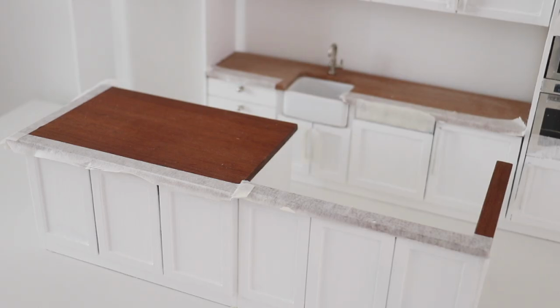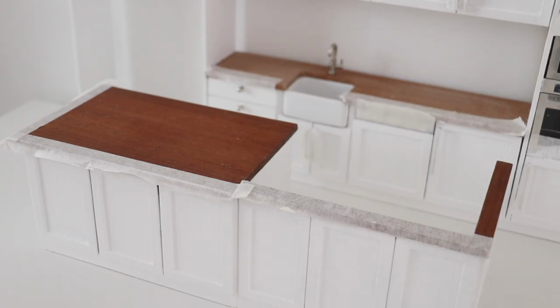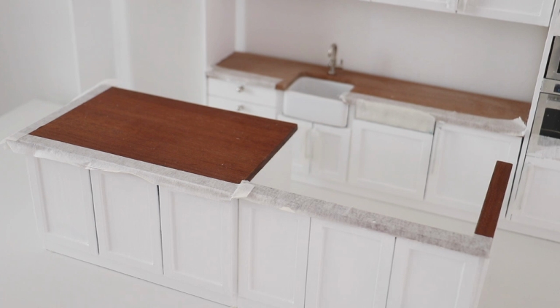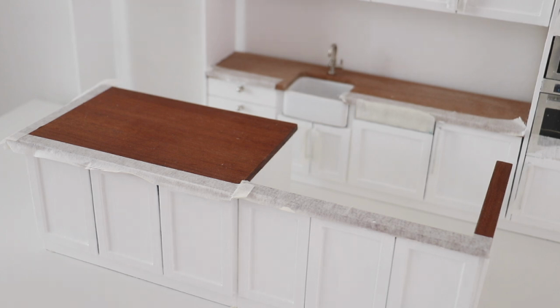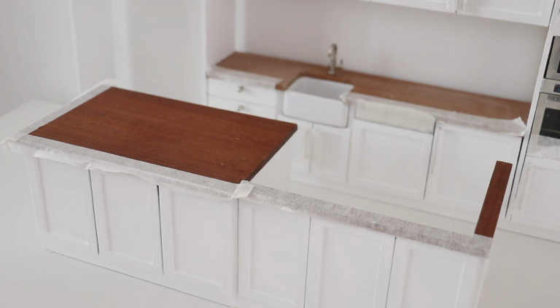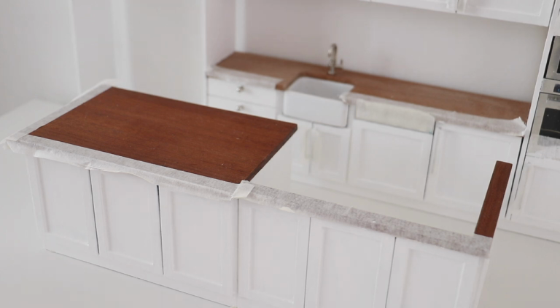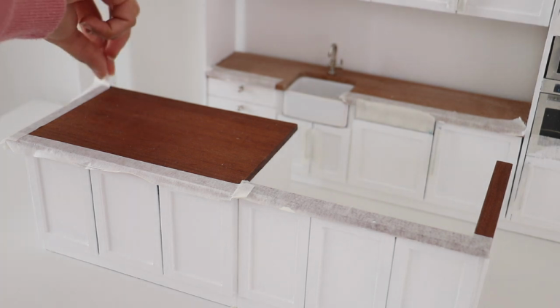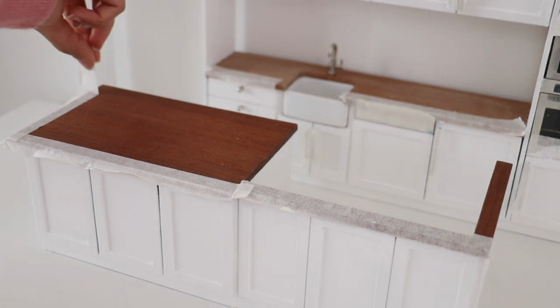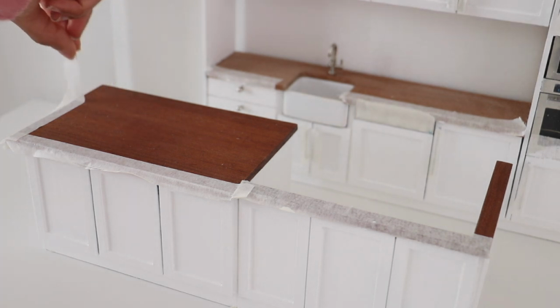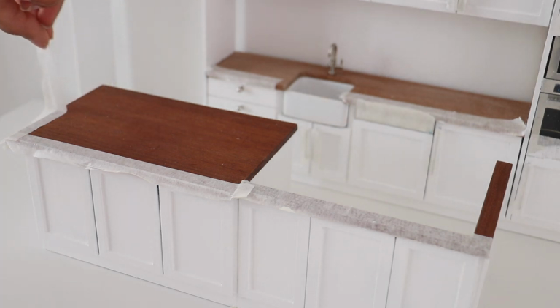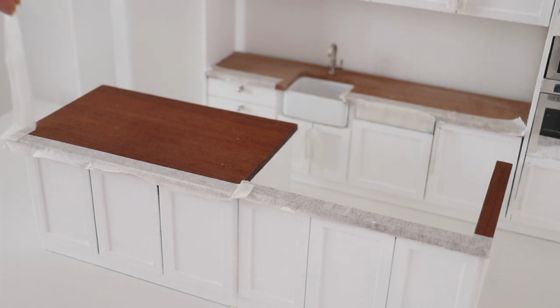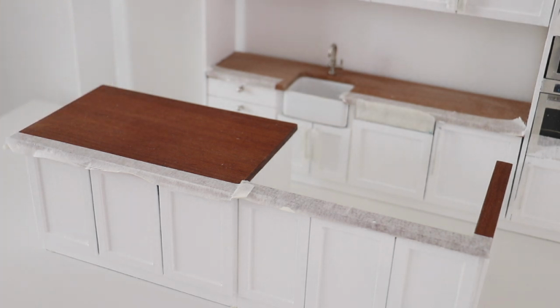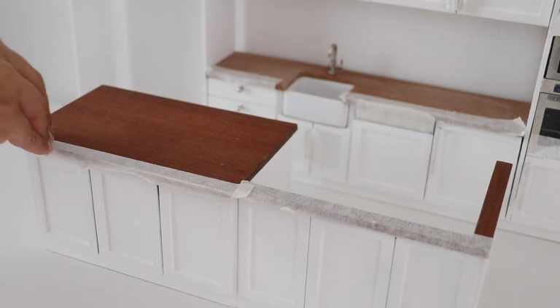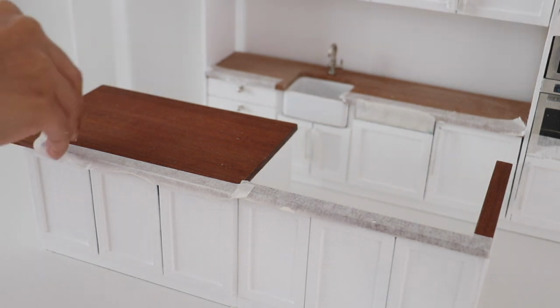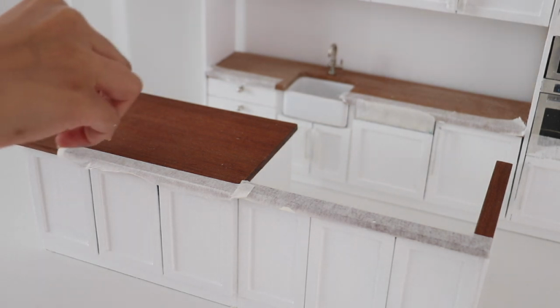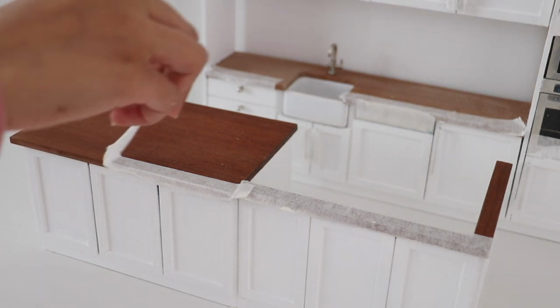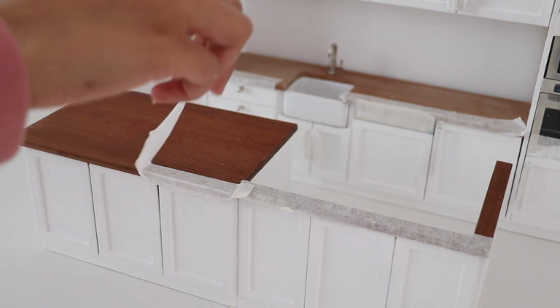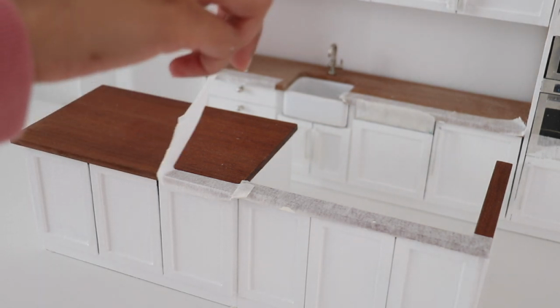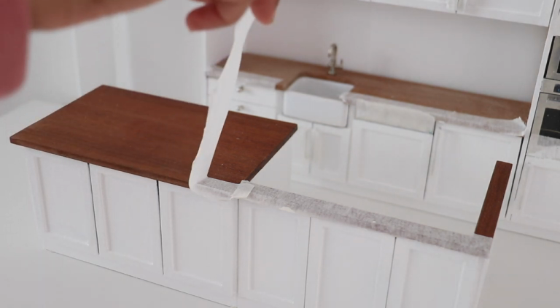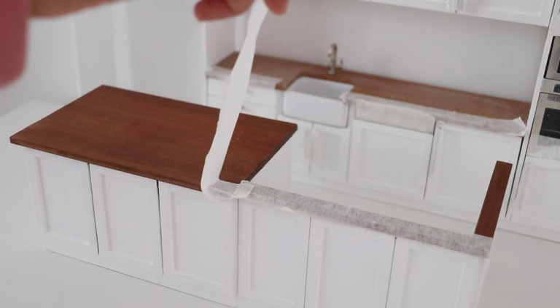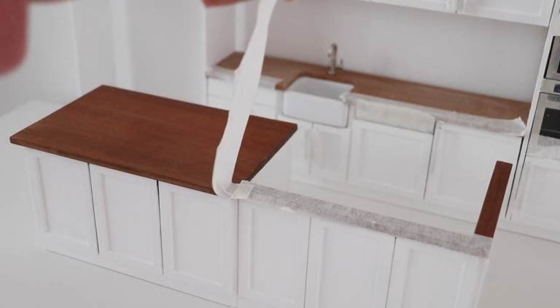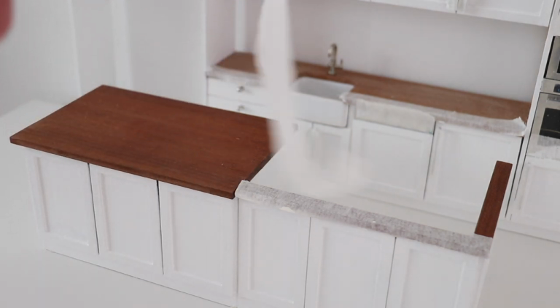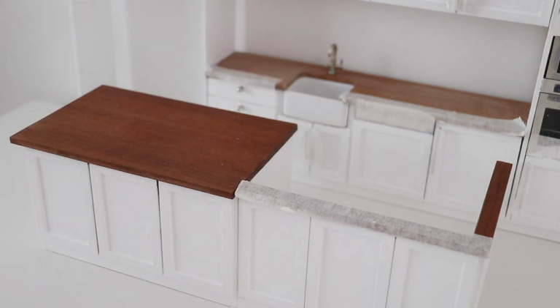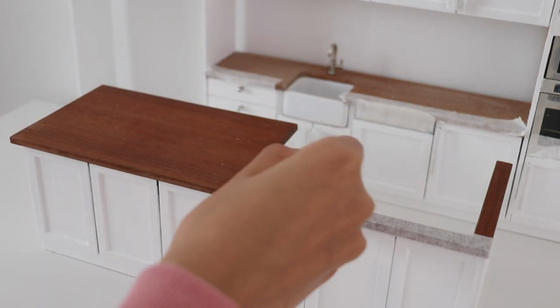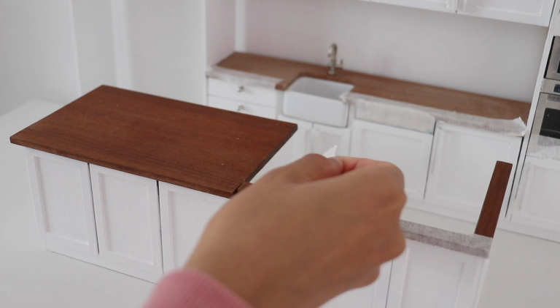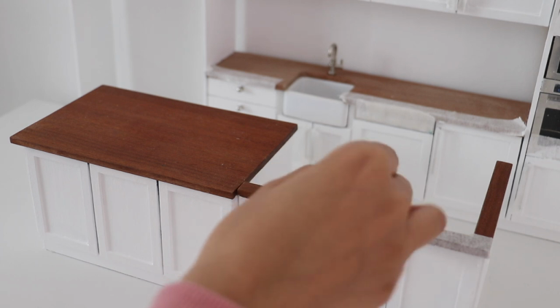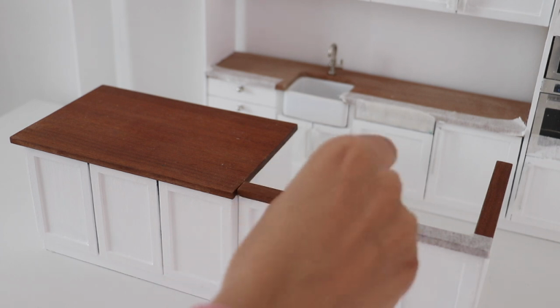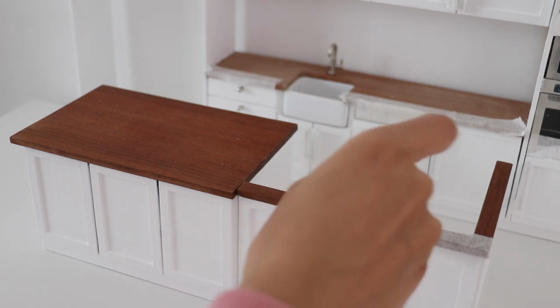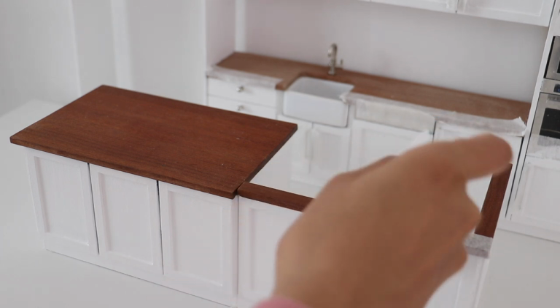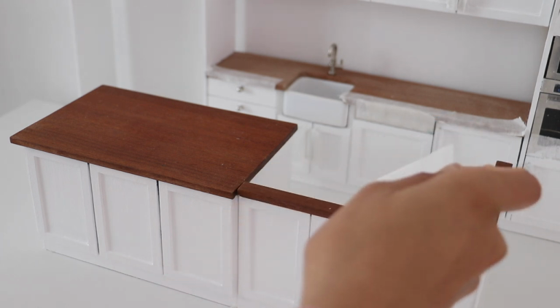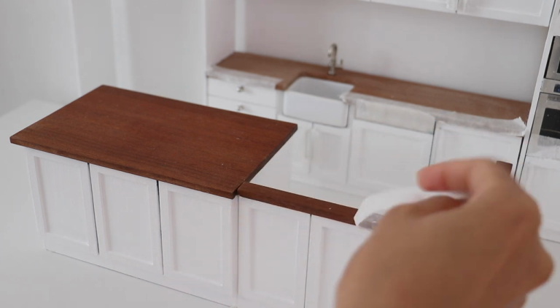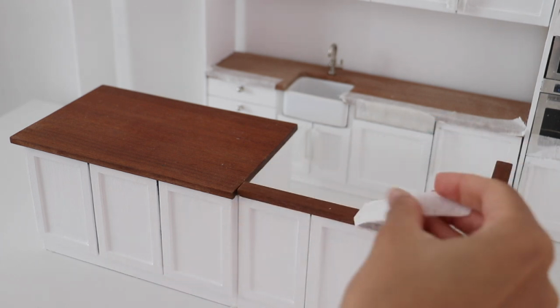Once the paint was all dry, I am taking off the tape. We have nice clean lines — very satisfying.